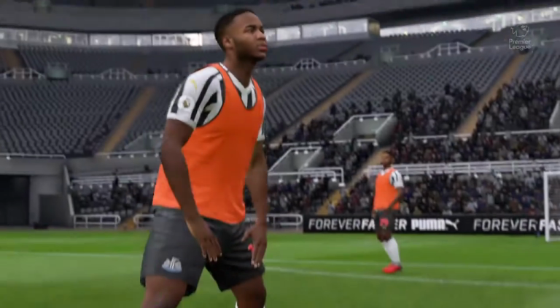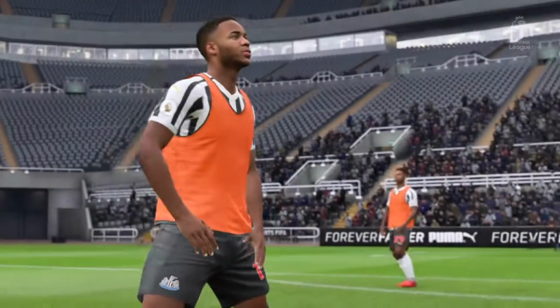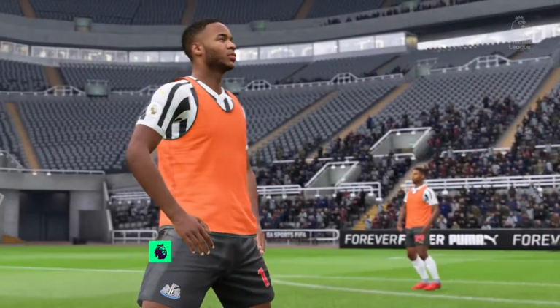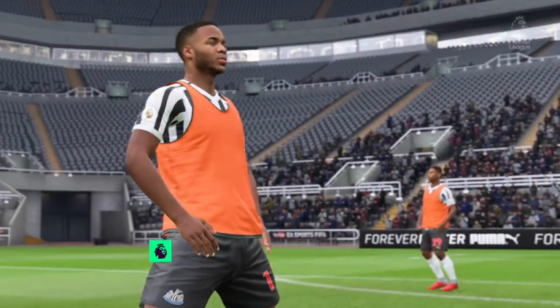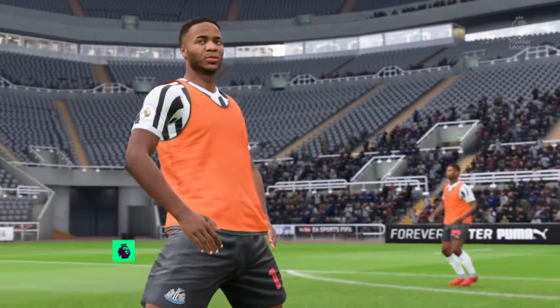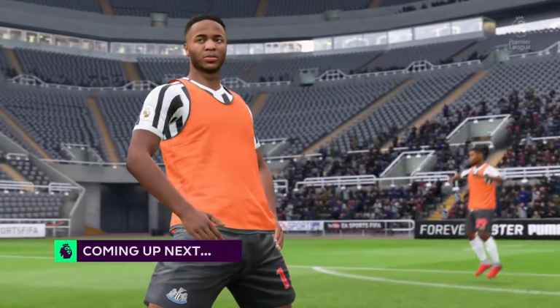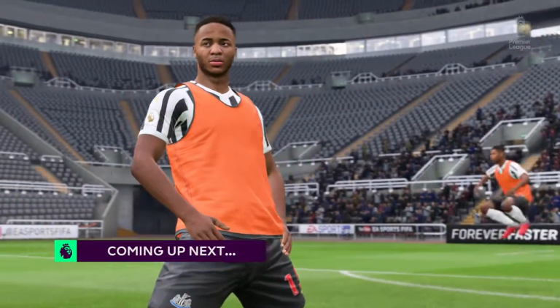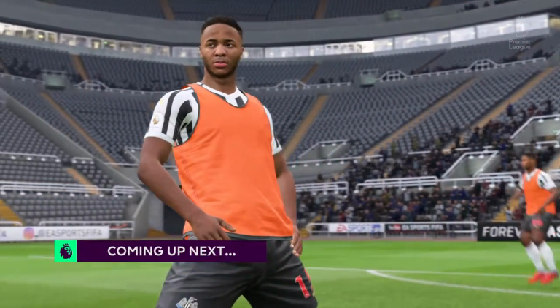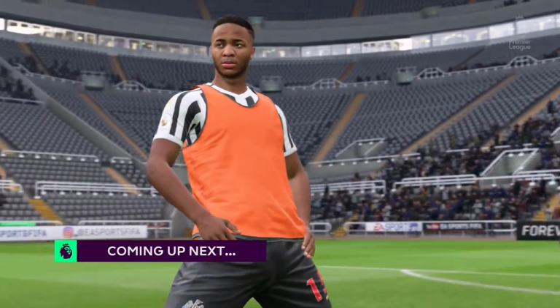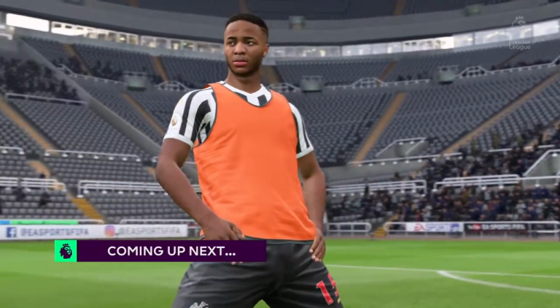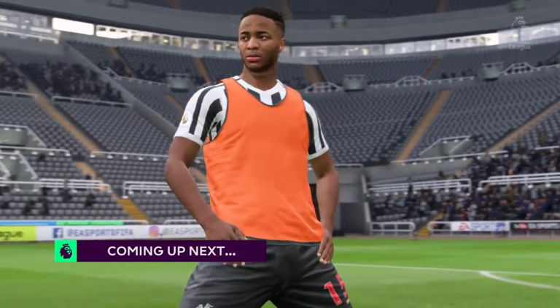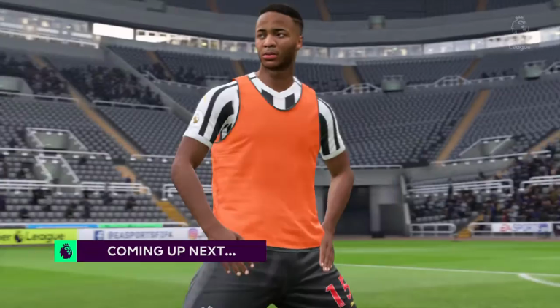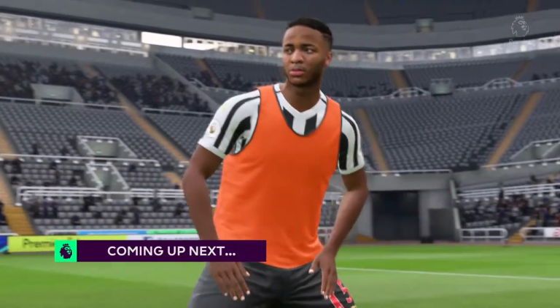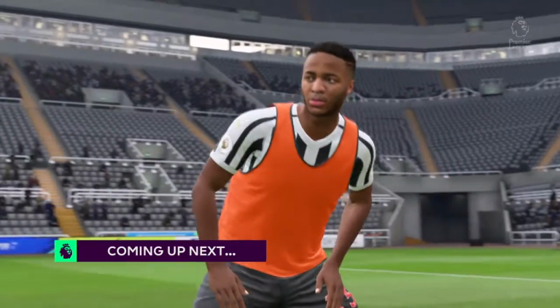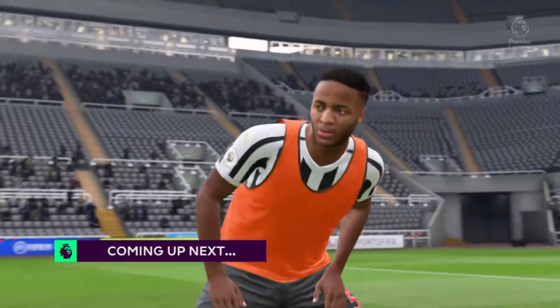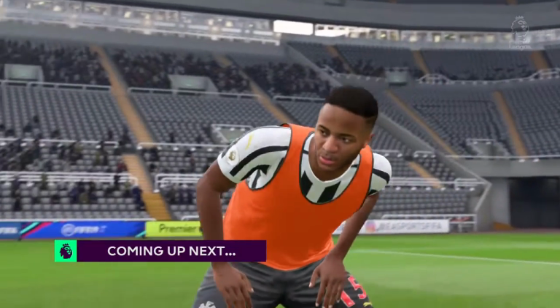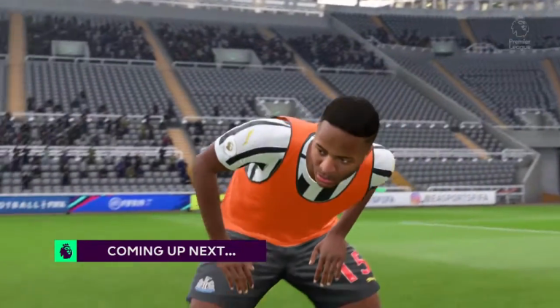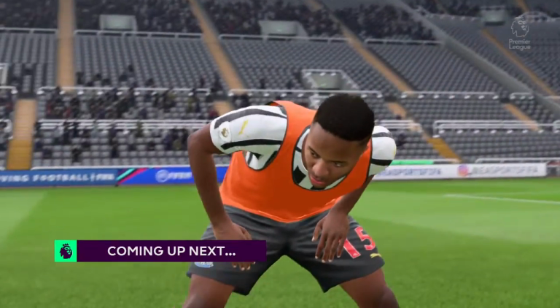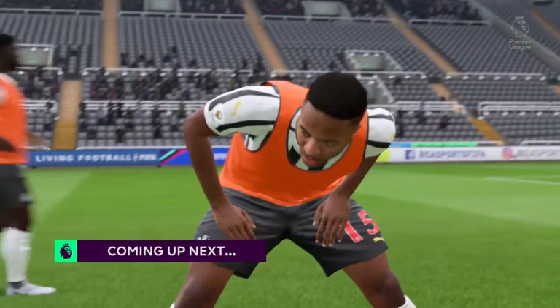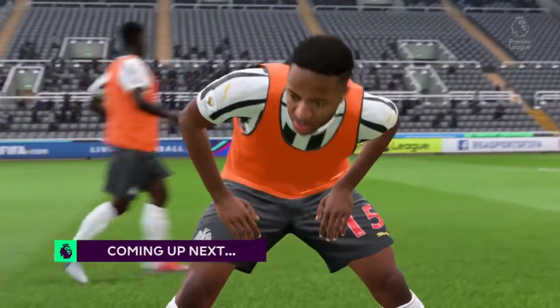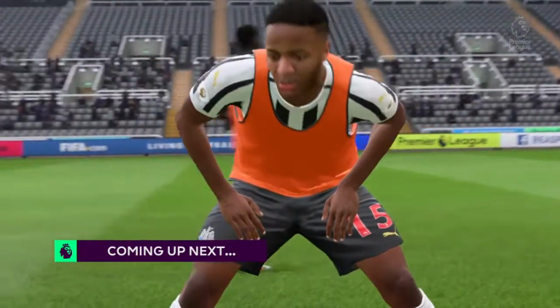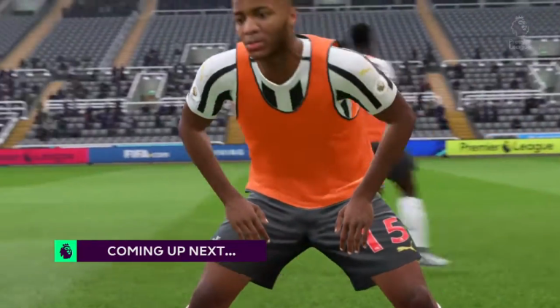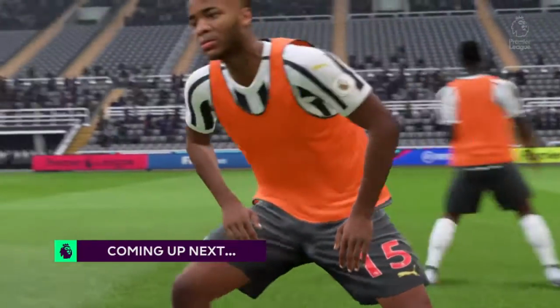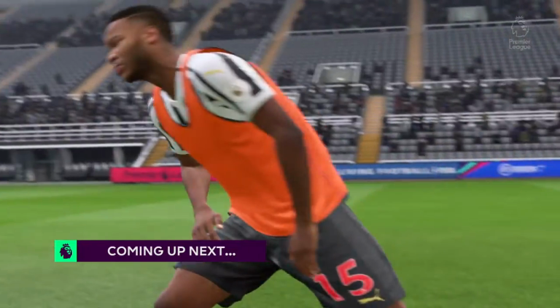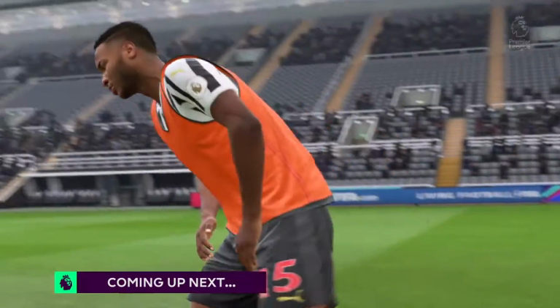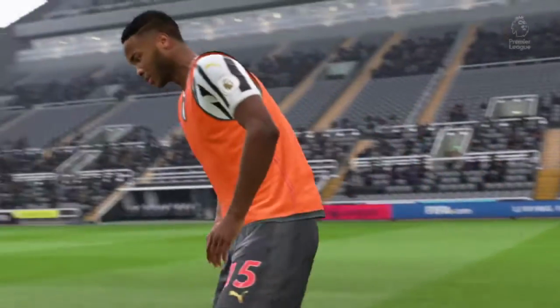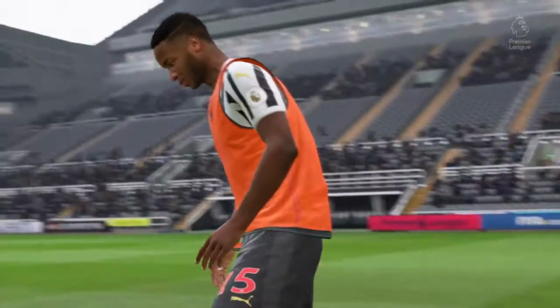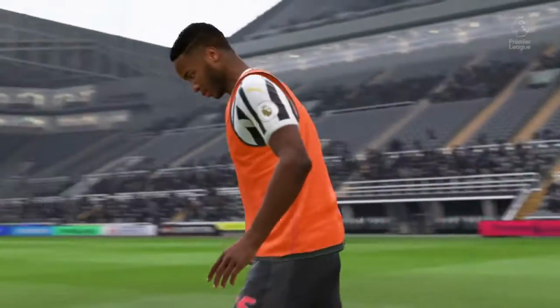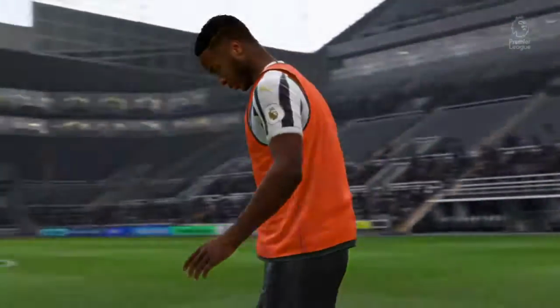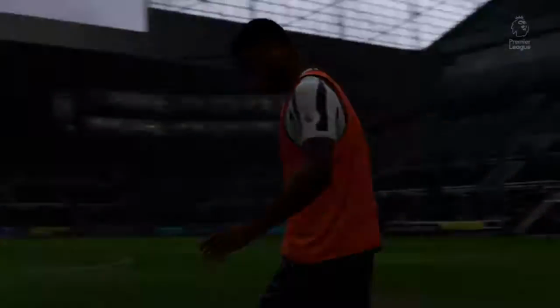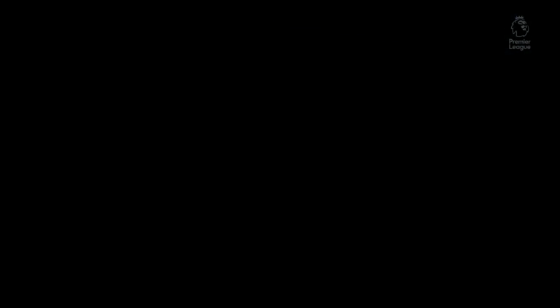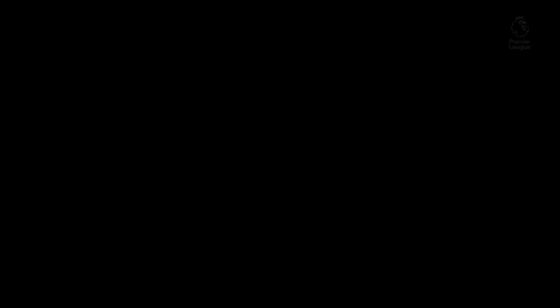Here he is, the speedy Raheem Sterling — top scorer in the league this season. He's got that magic touch. And it's live!